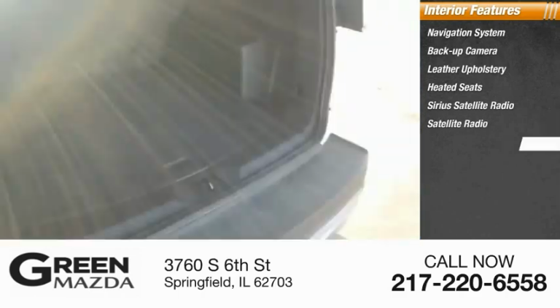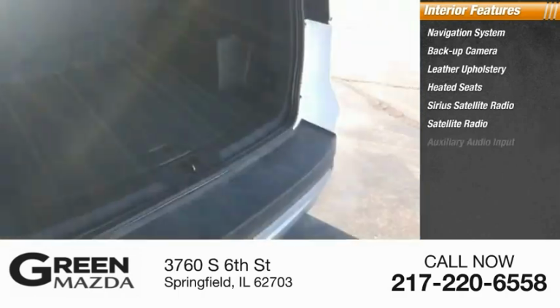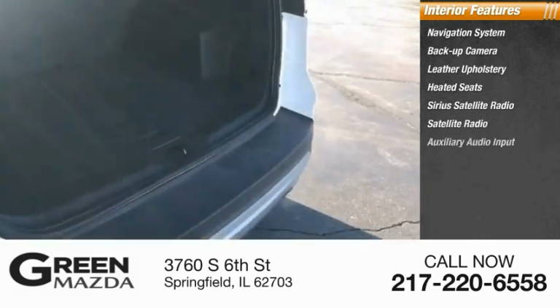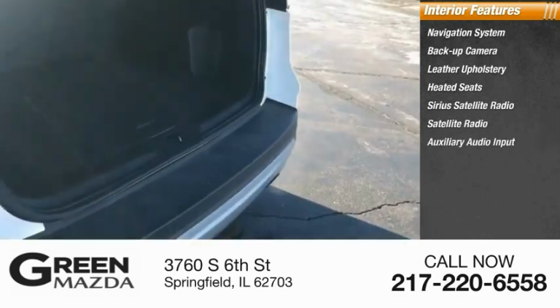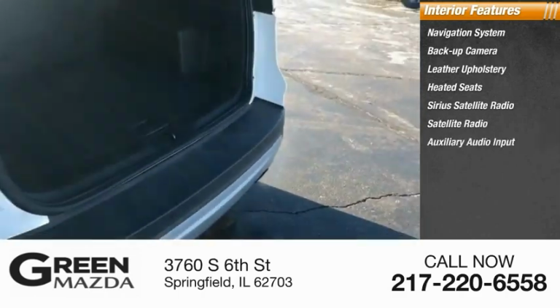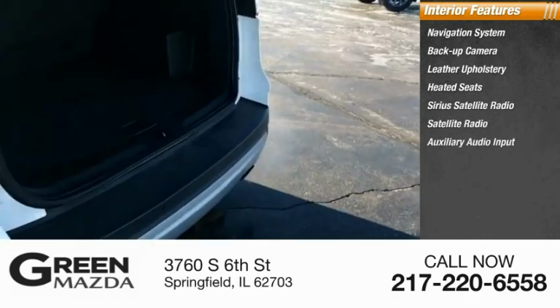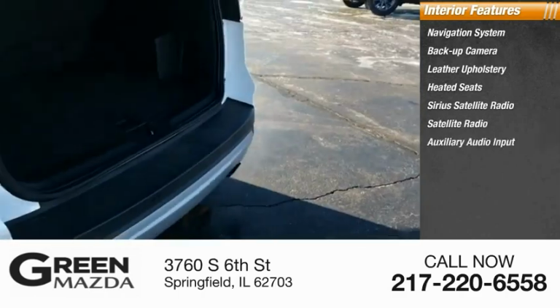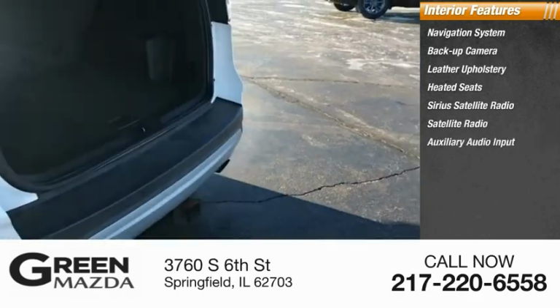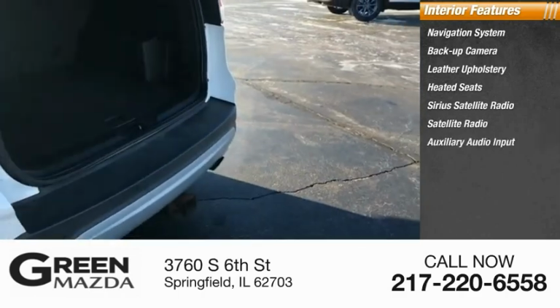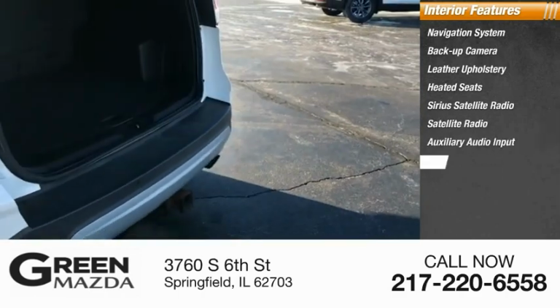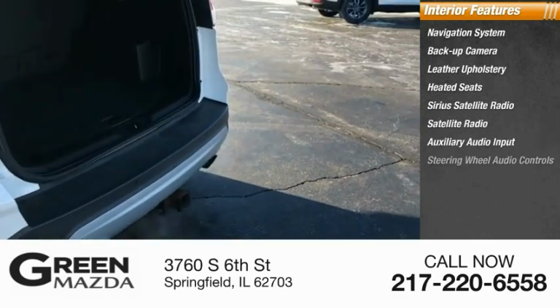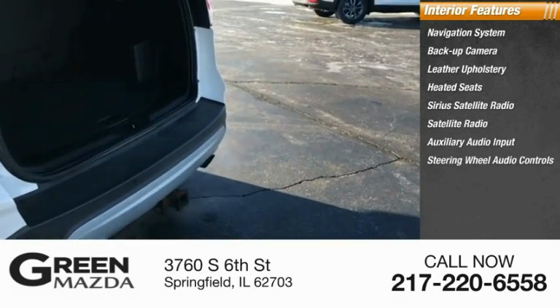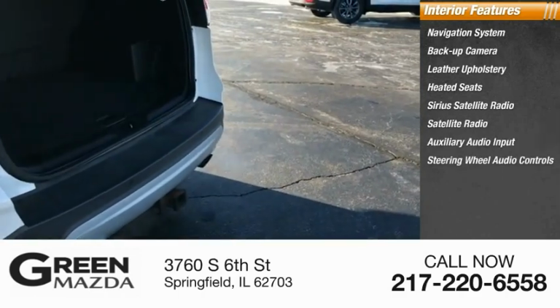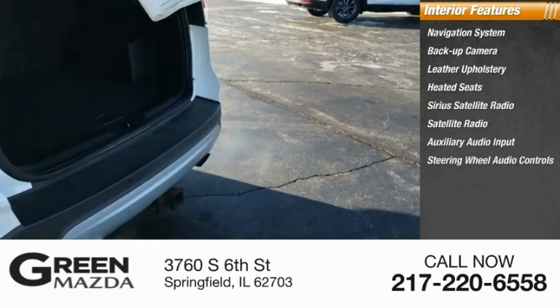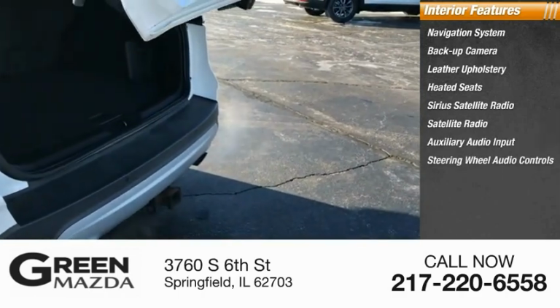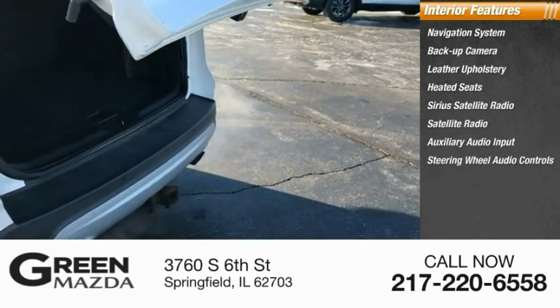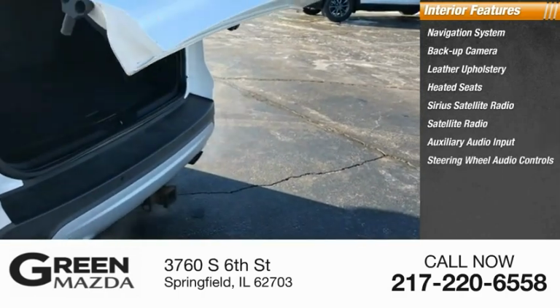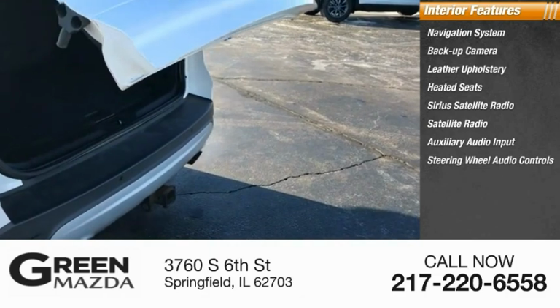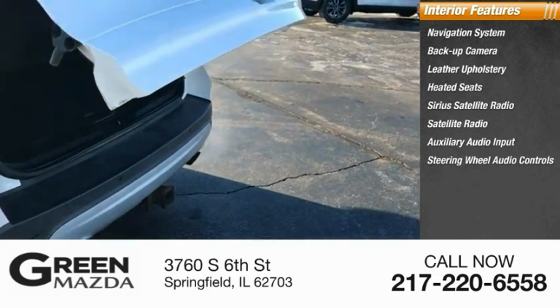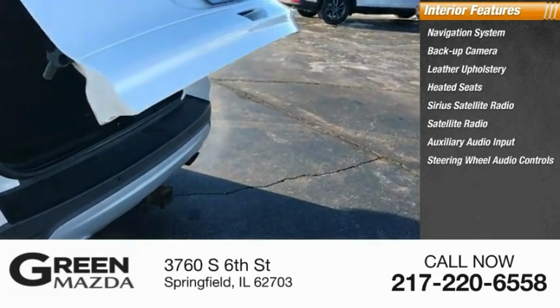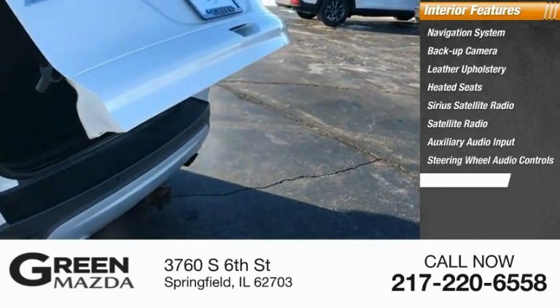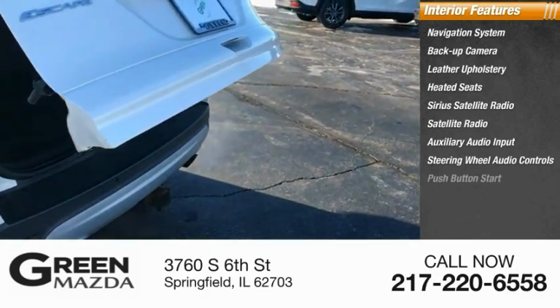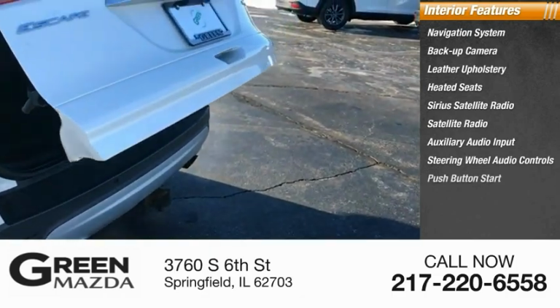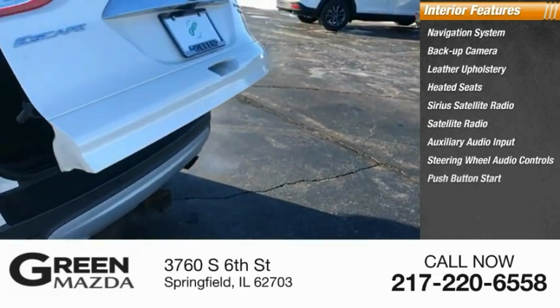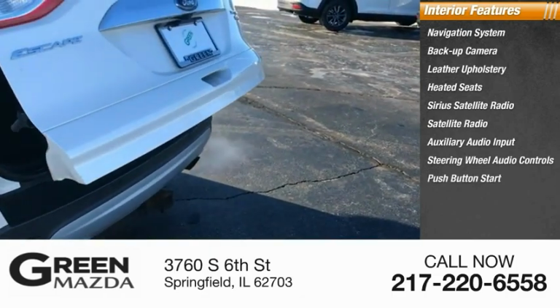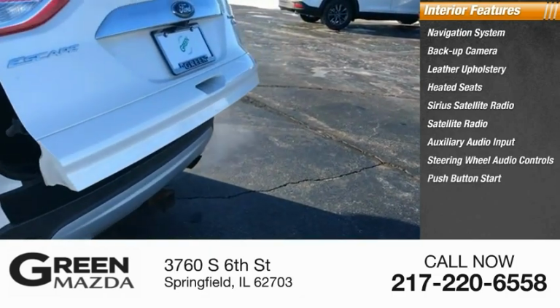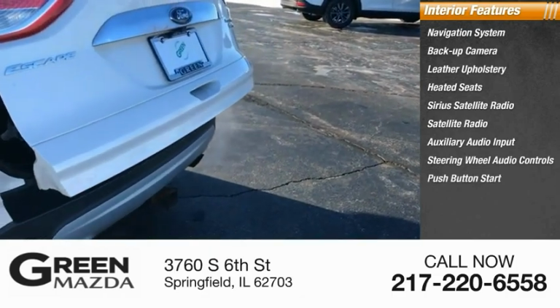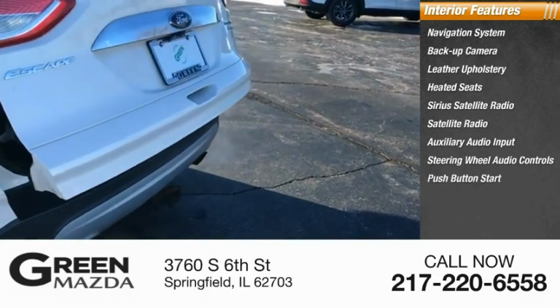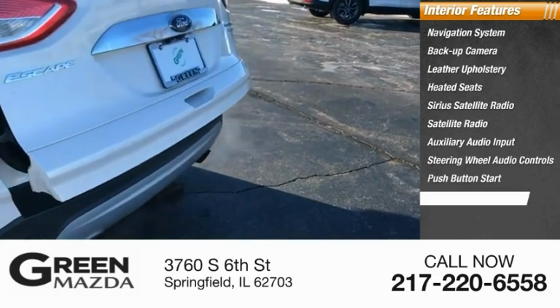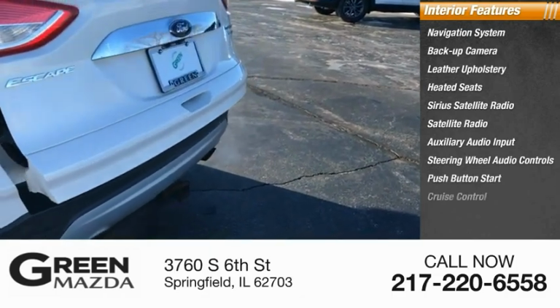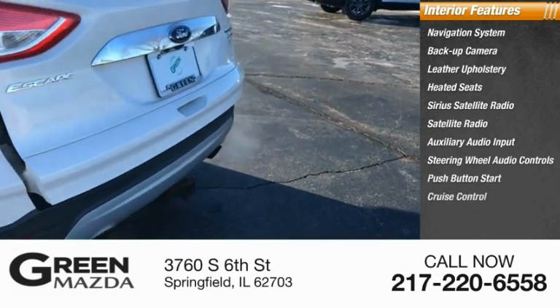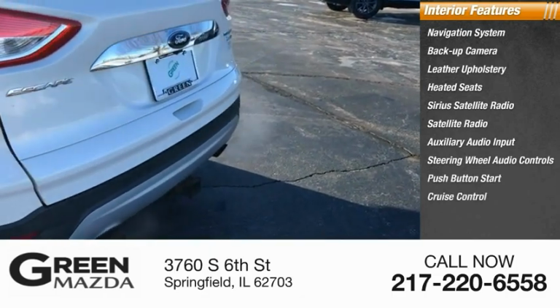Auxiliary audio input, steering wheel audio controls, push button start, and cruise control.